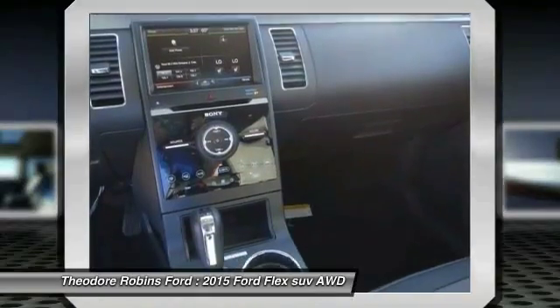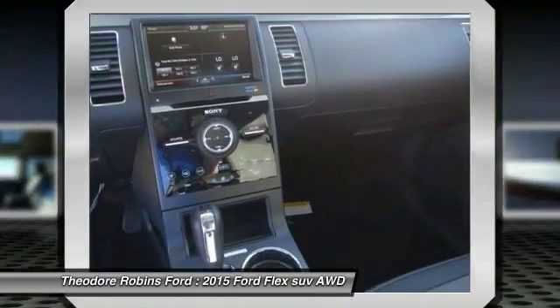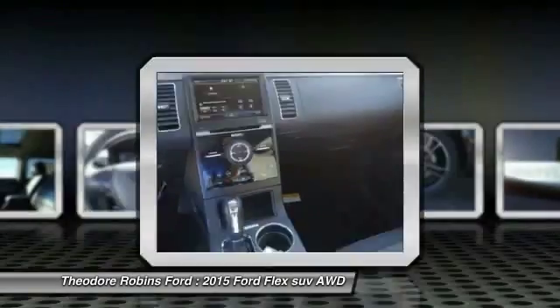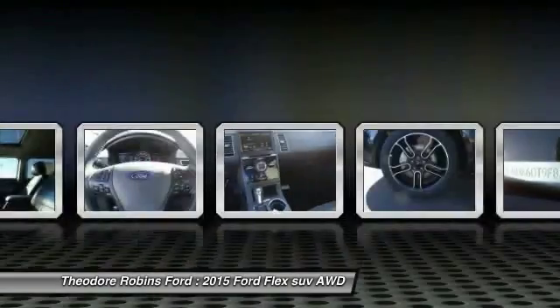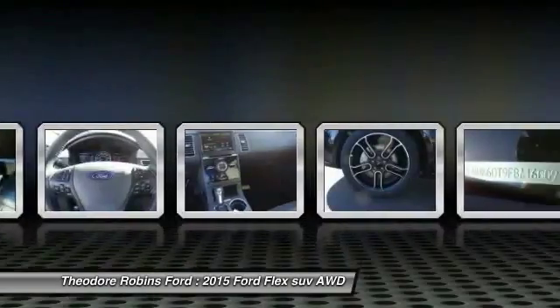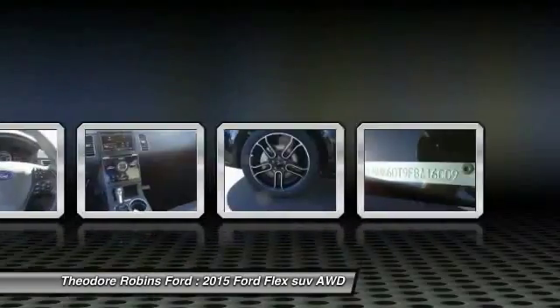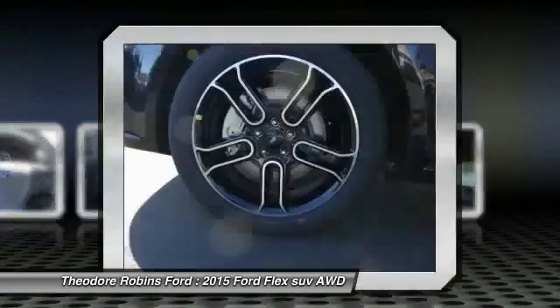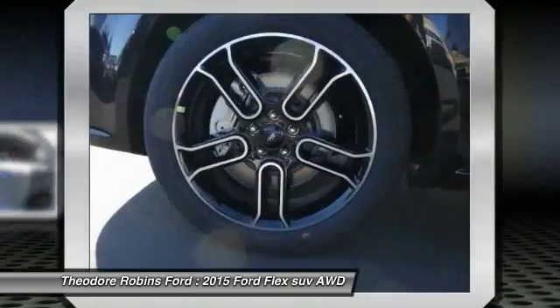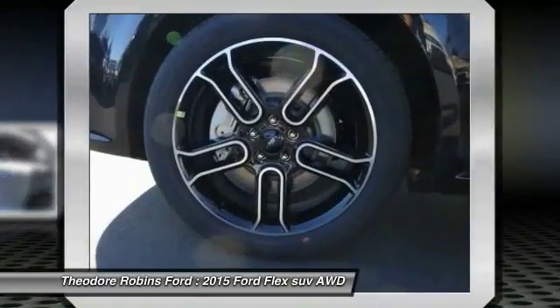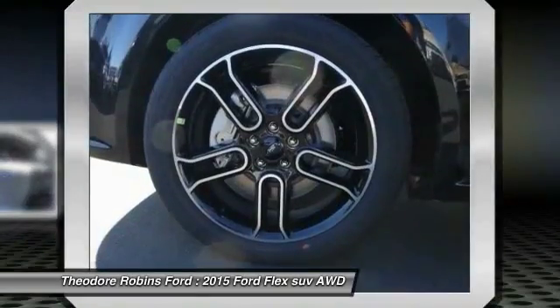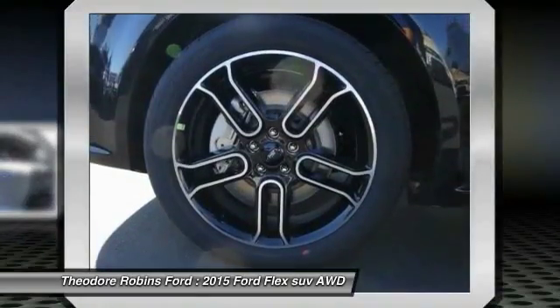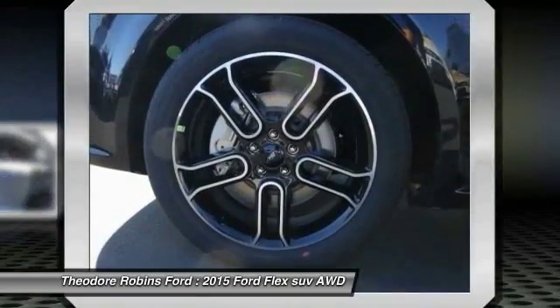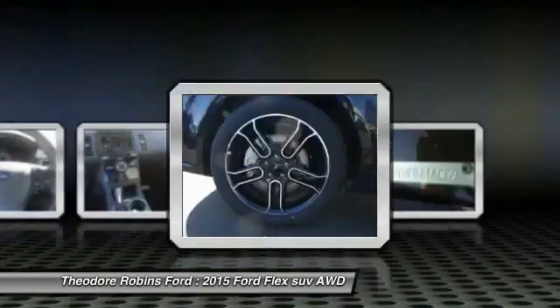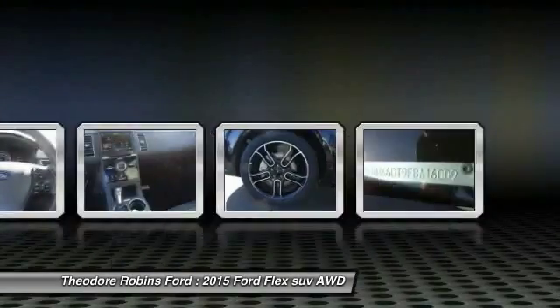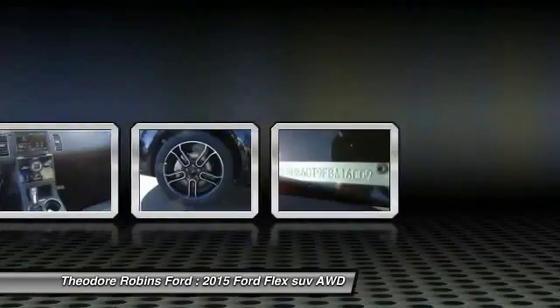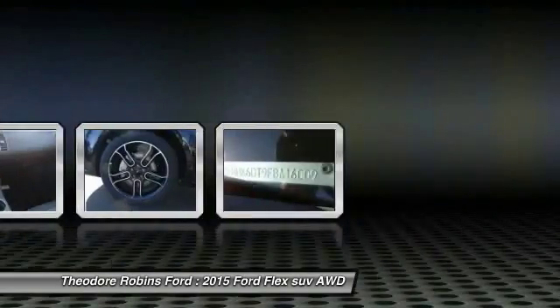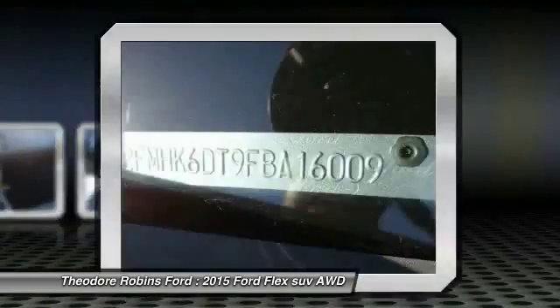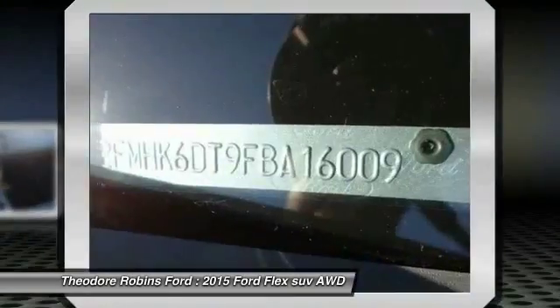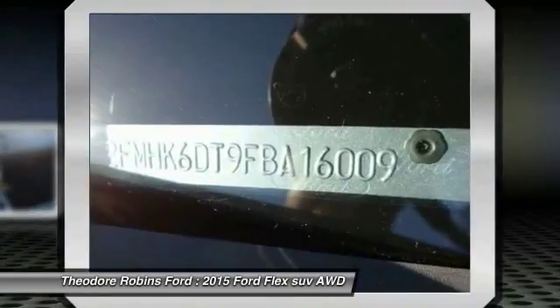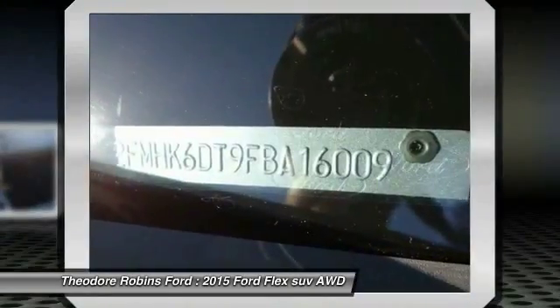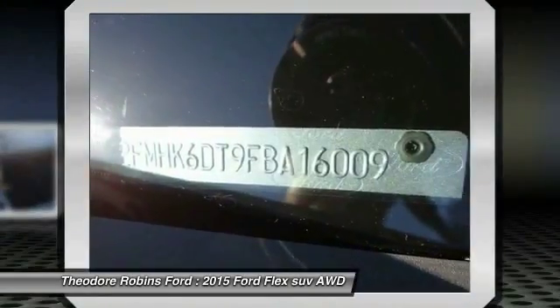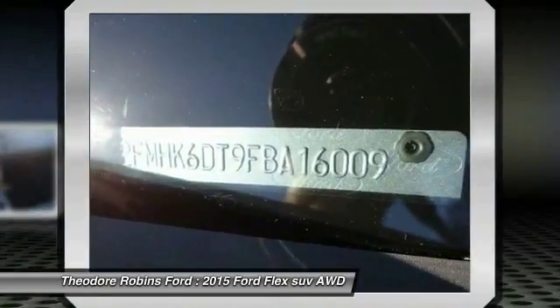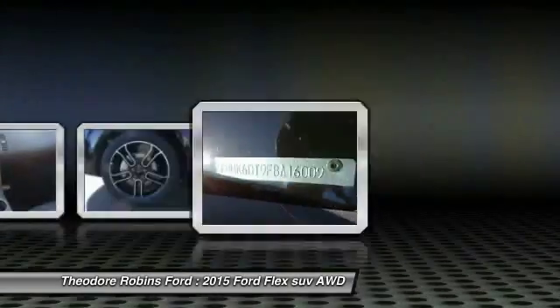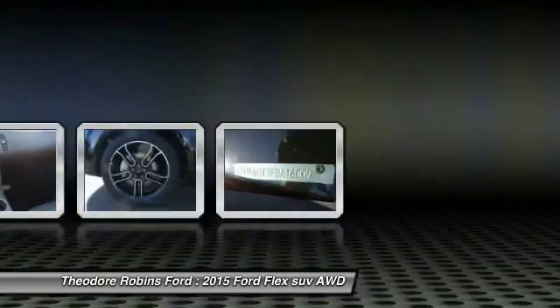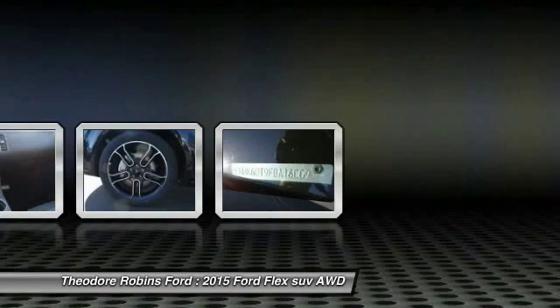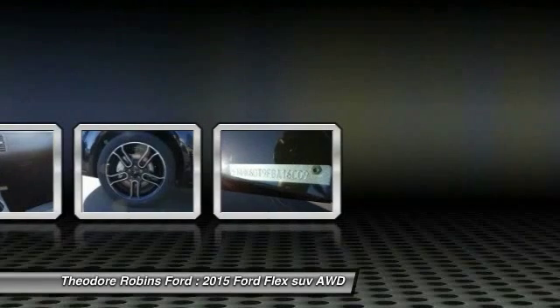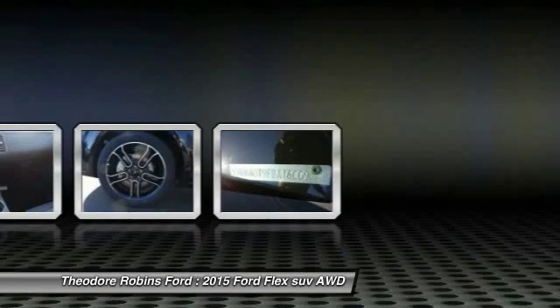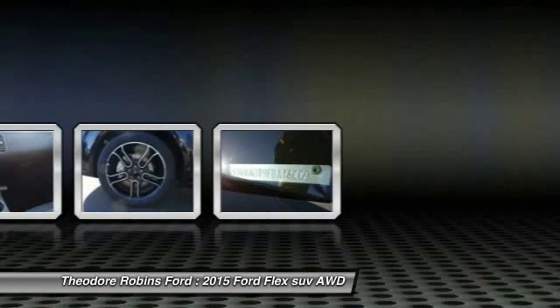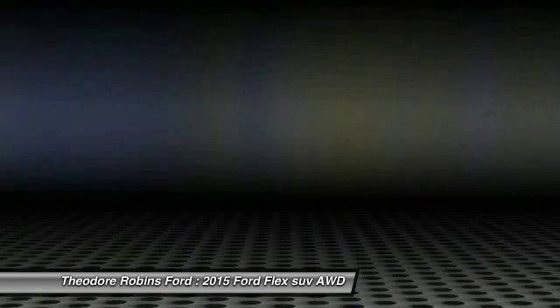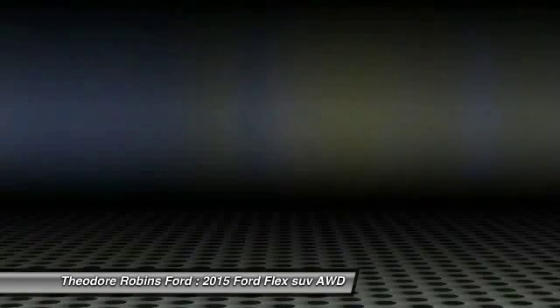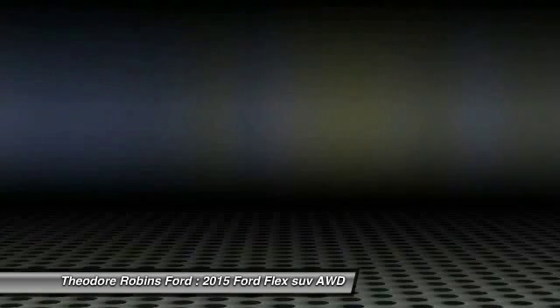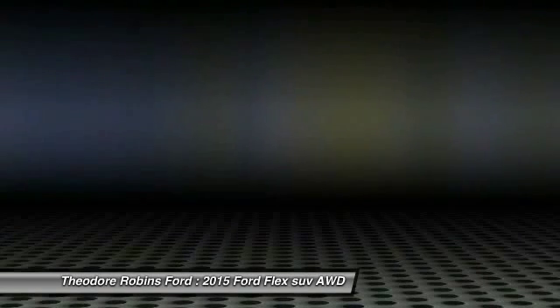Front cruise control, automatic stability control, auto dimming rear view mirror, PPO floor mats.